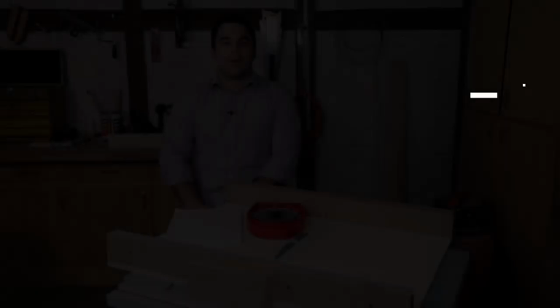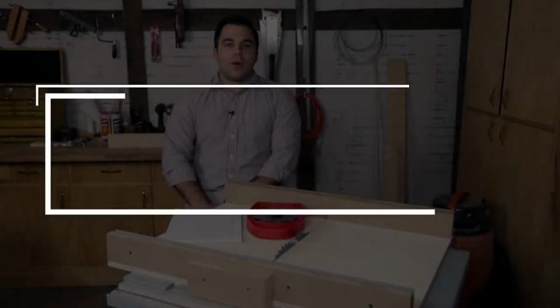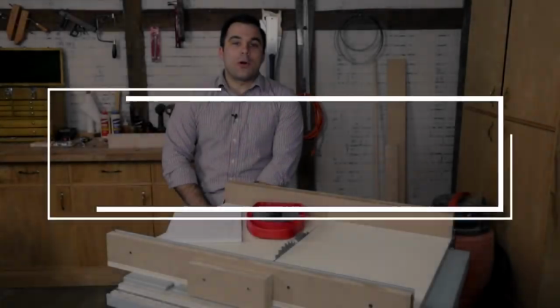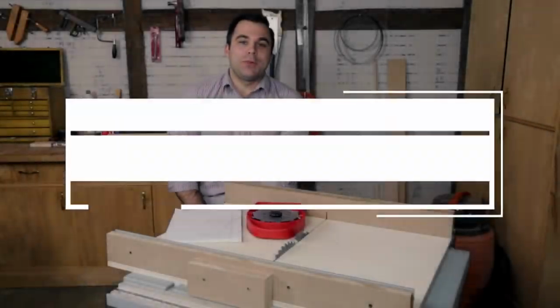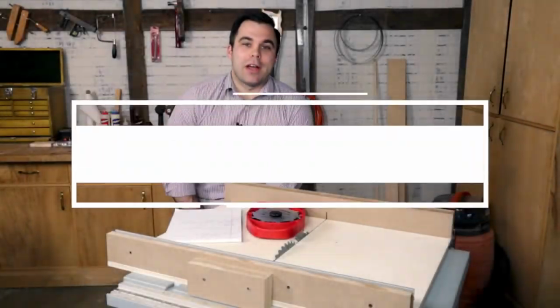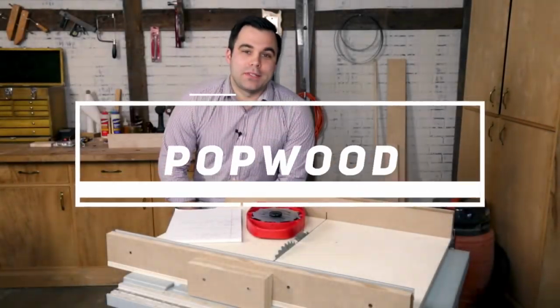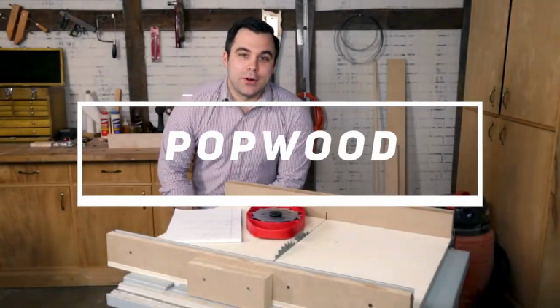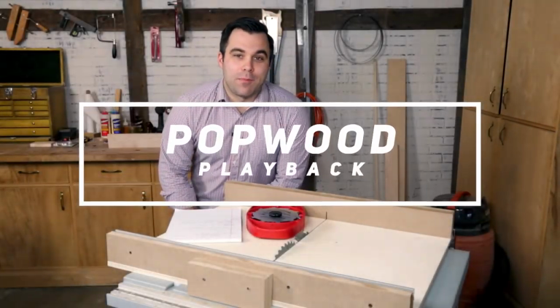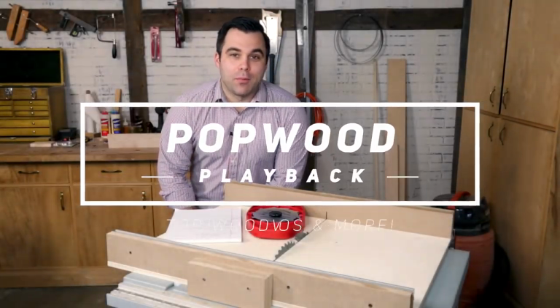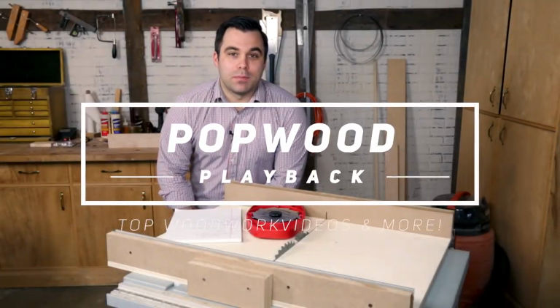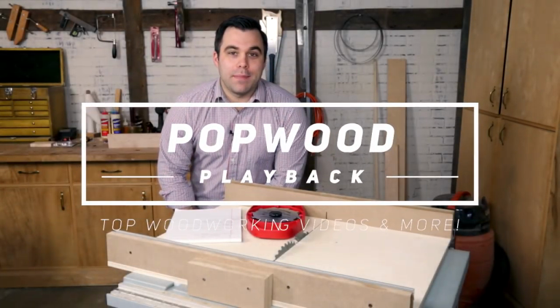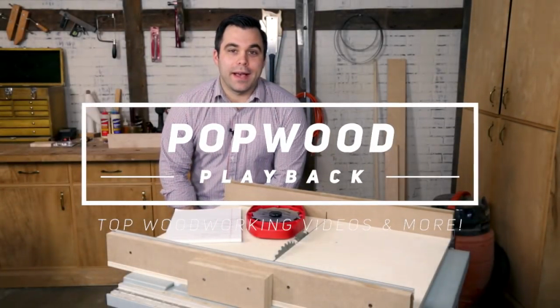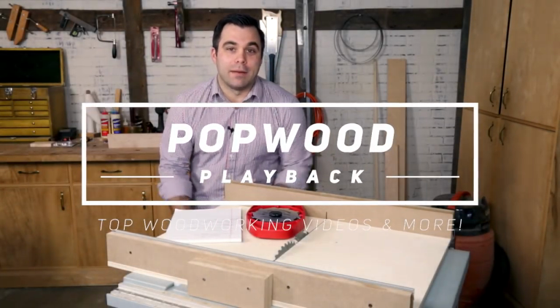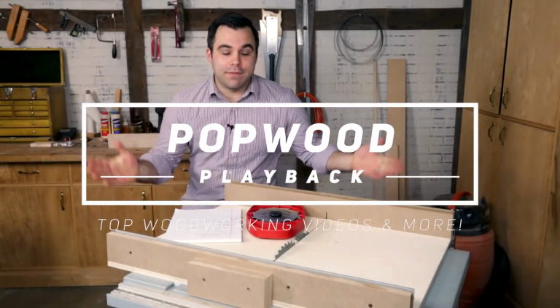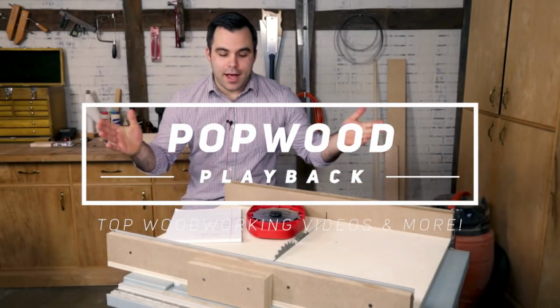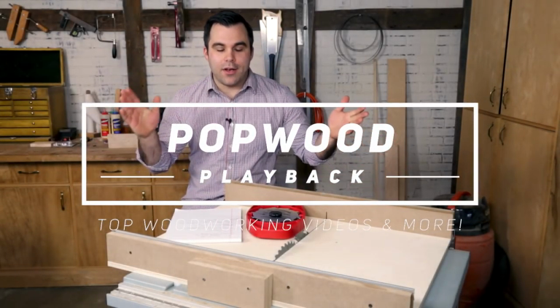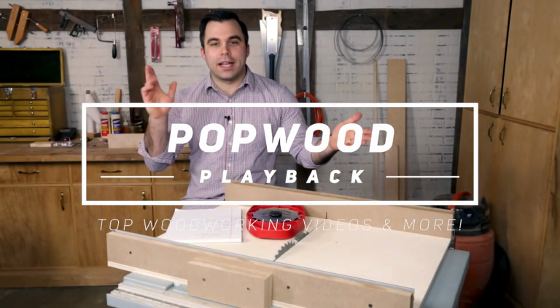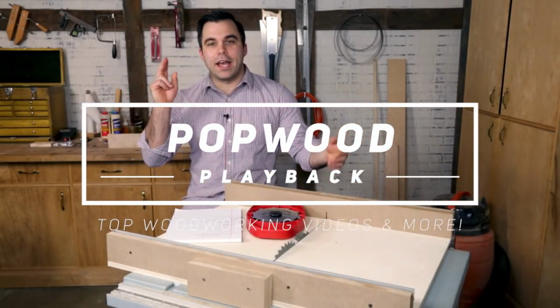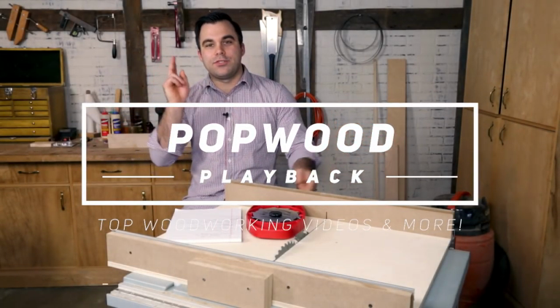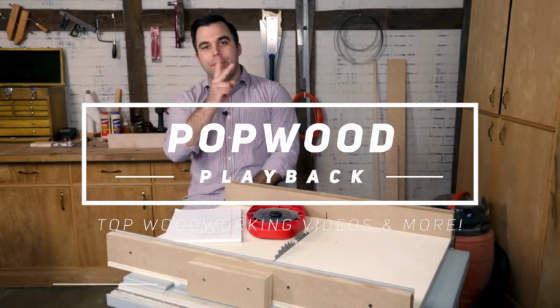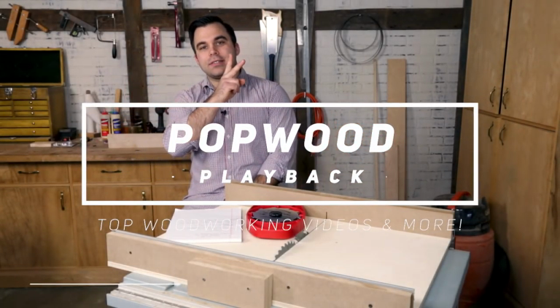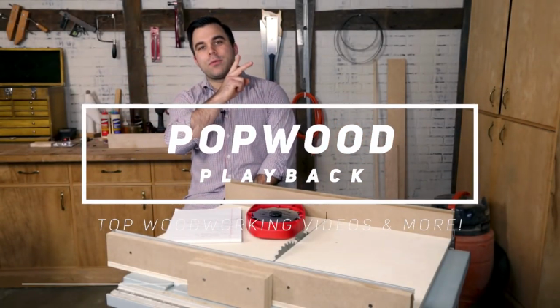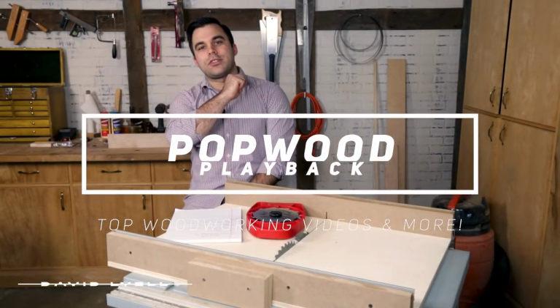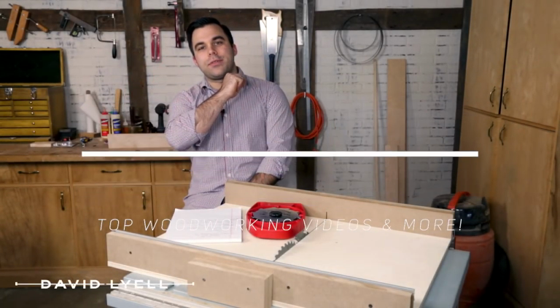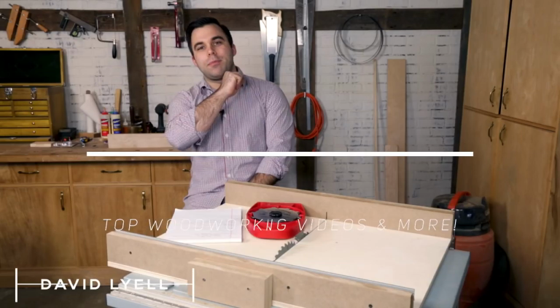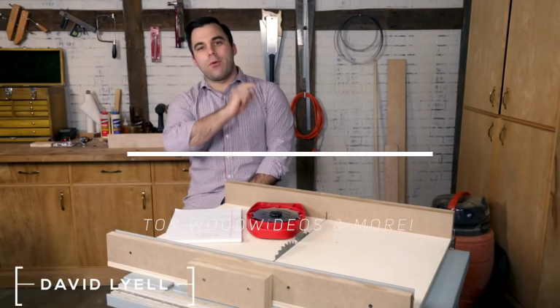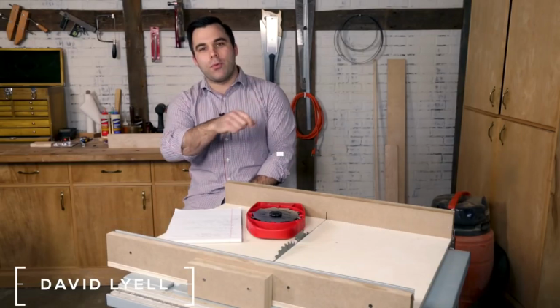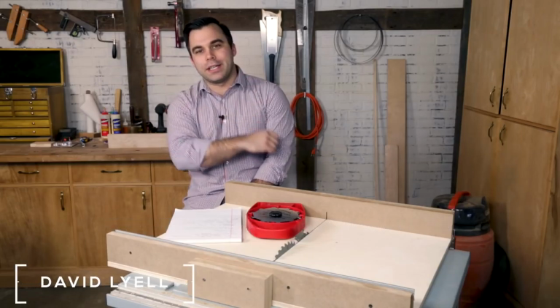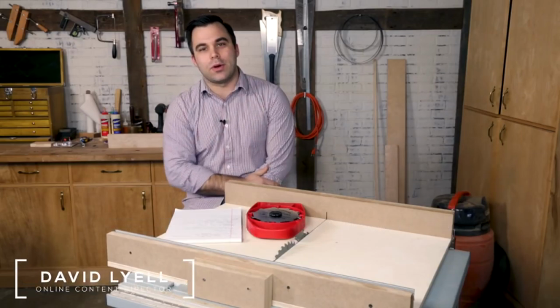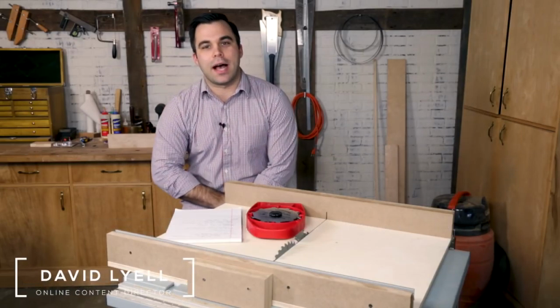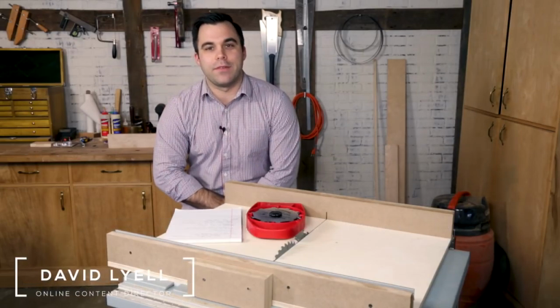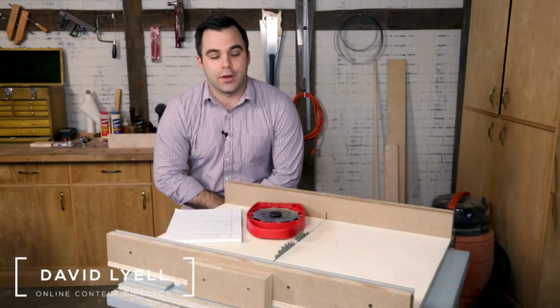Welcome to another episode of Popwood Playback. I'm David Lyle and I have two things that I want to share with you before we get into our top videos.